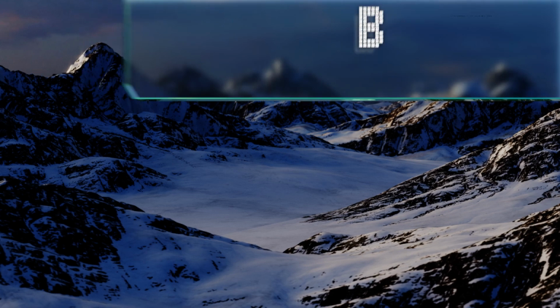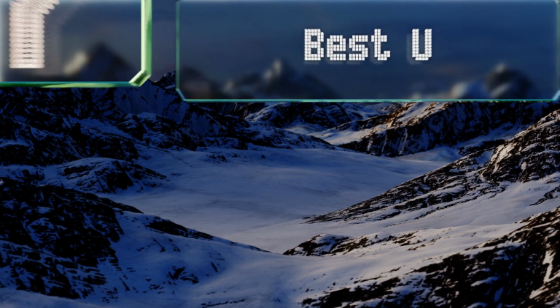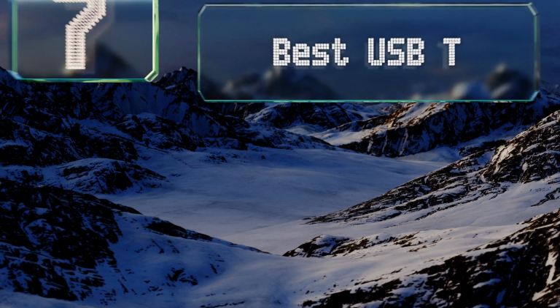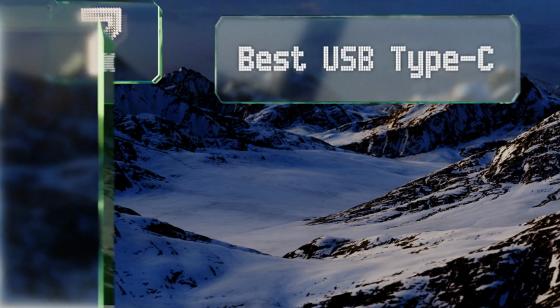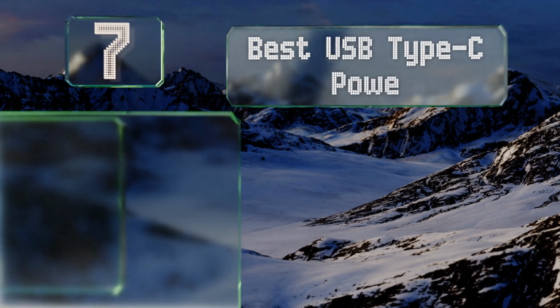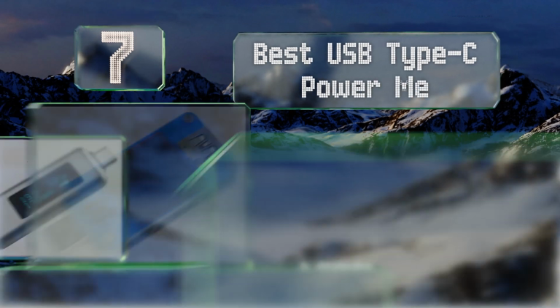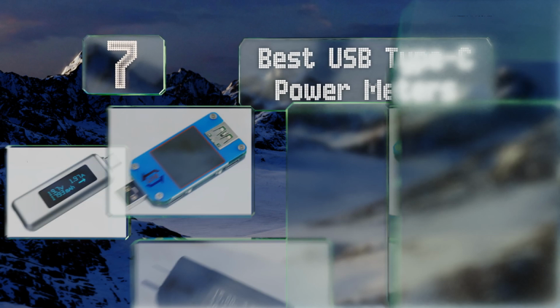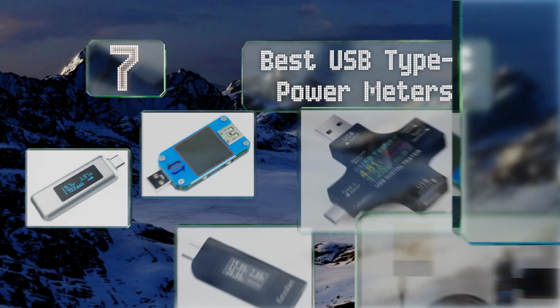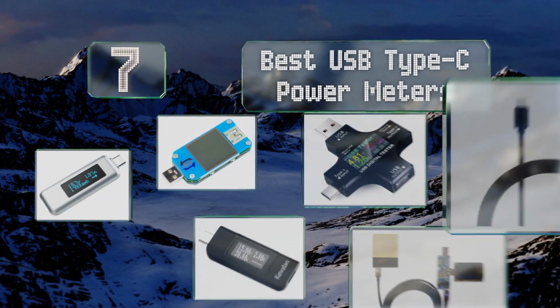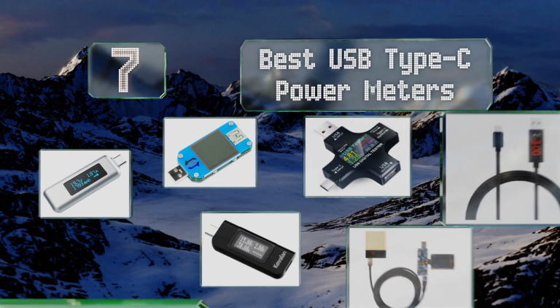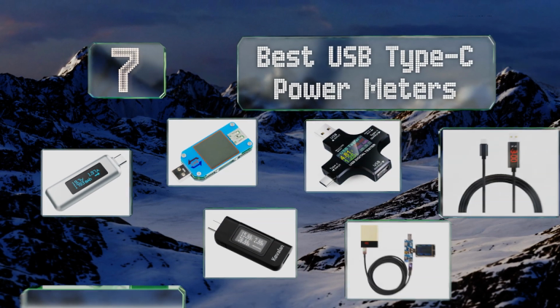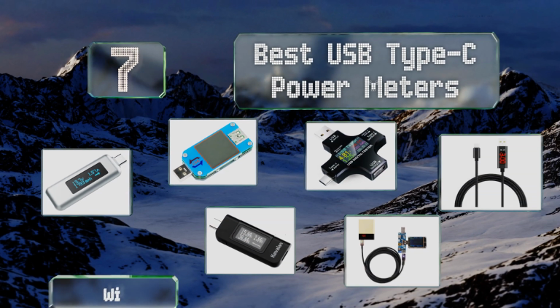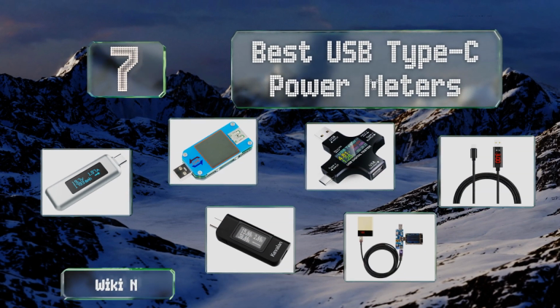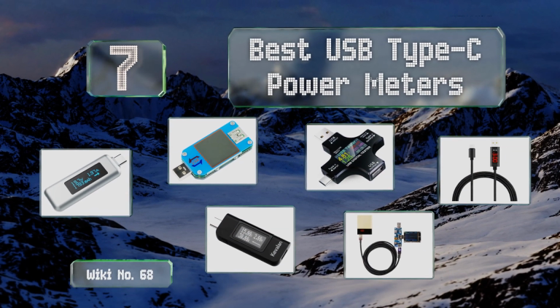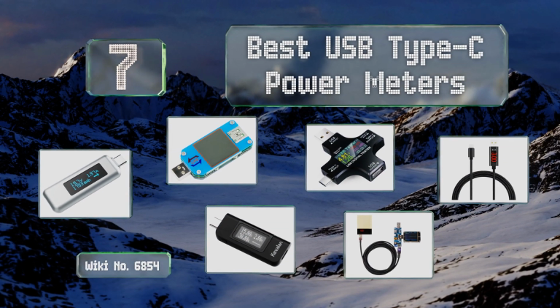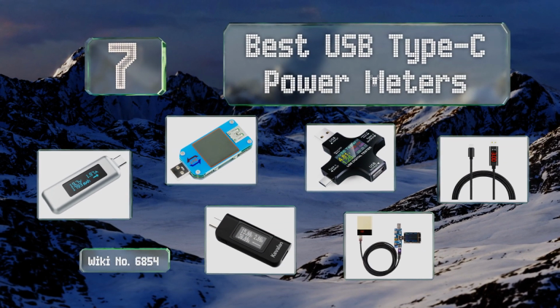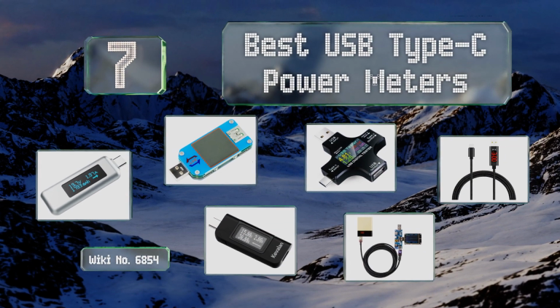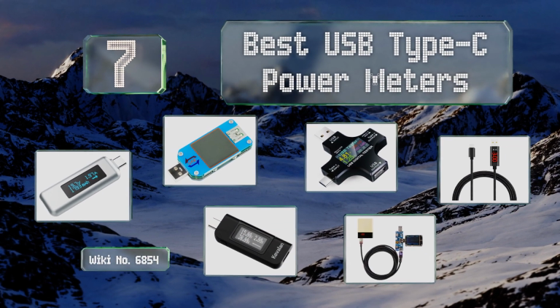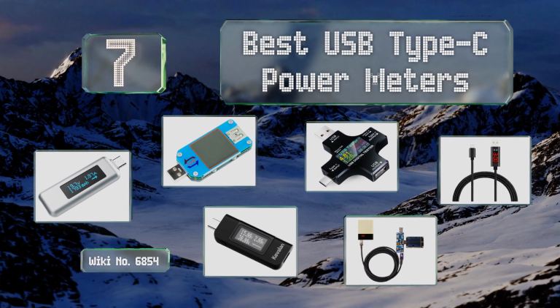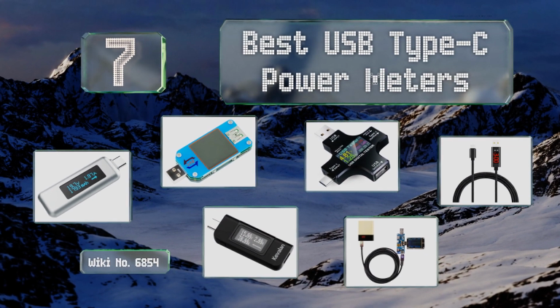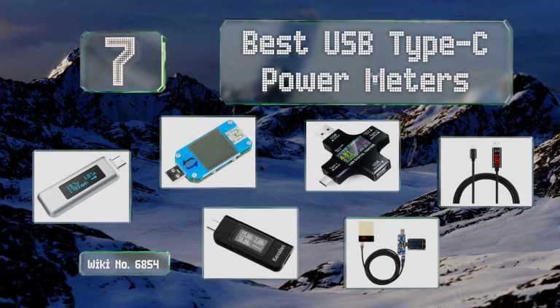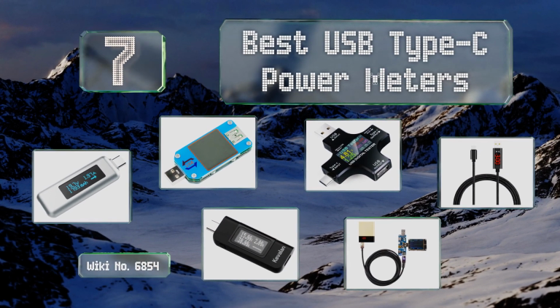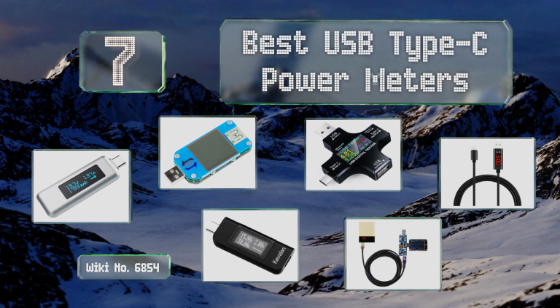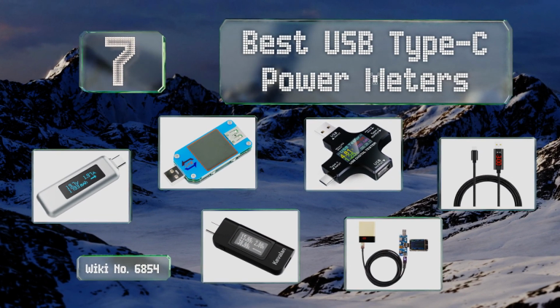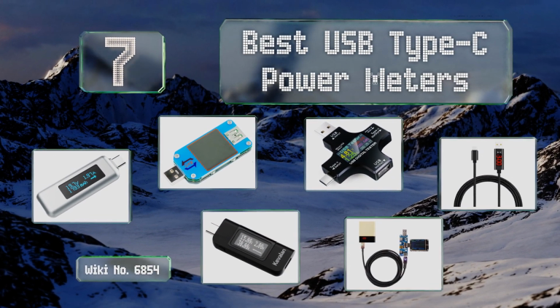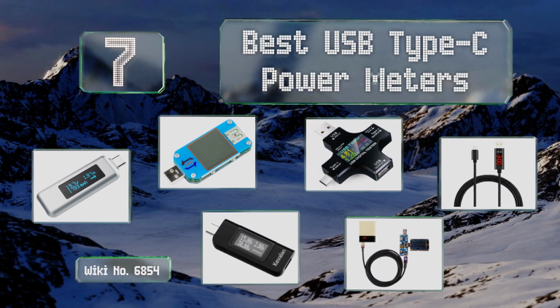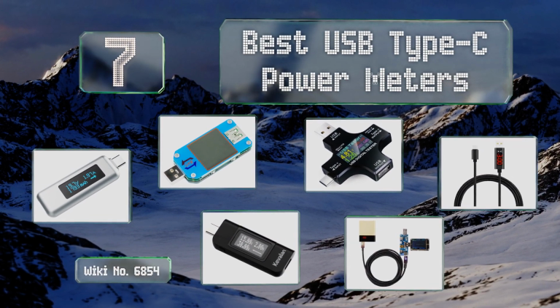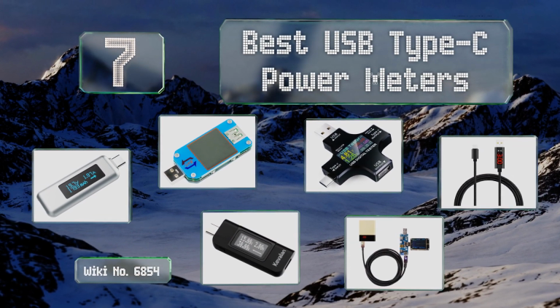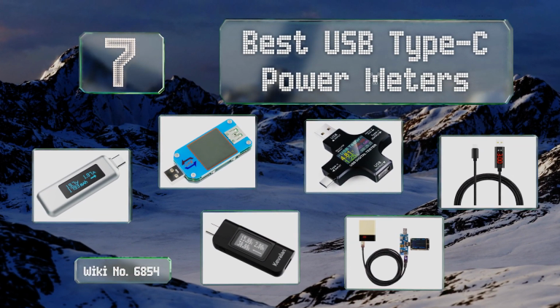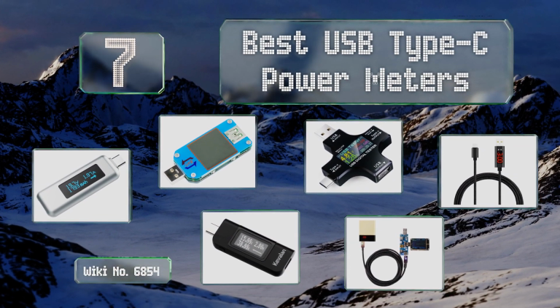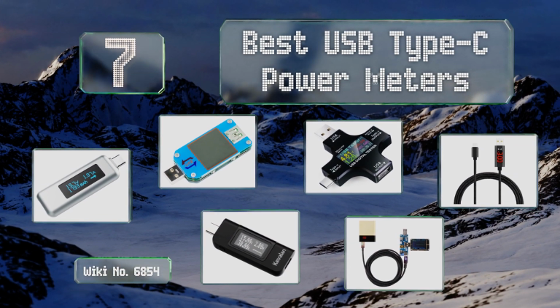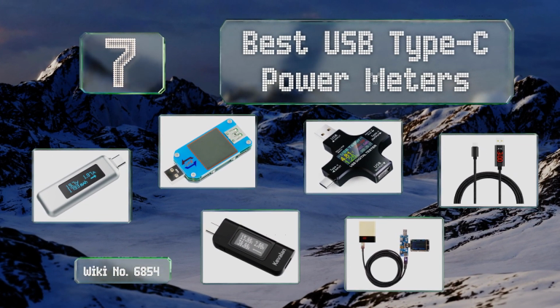EasyVid presents the seven best USB Type-C power meters. Let's get started with the list.